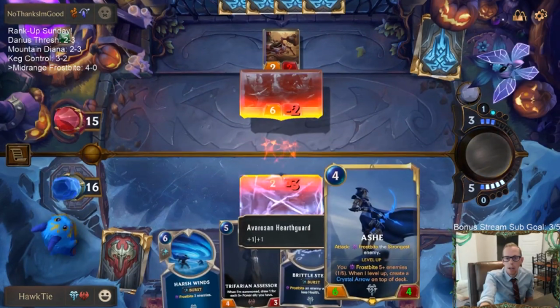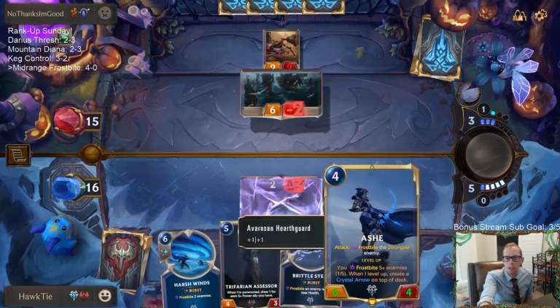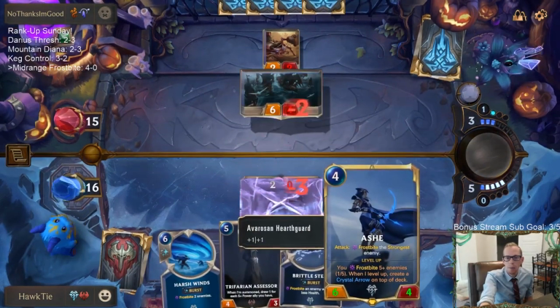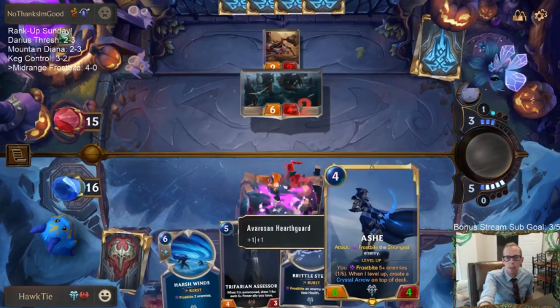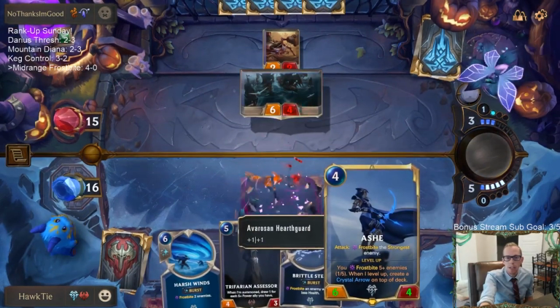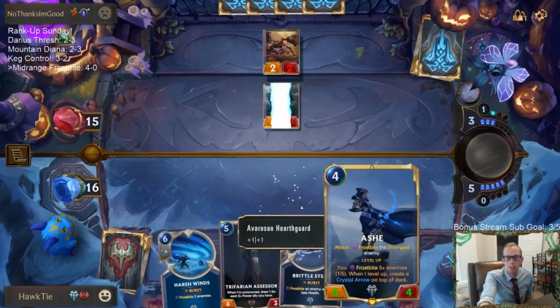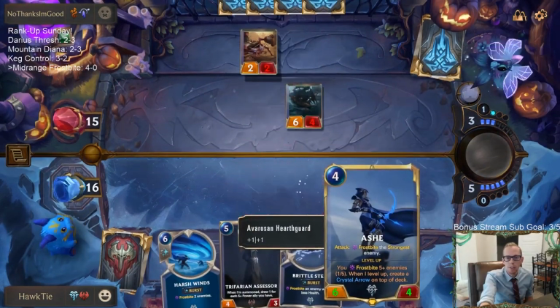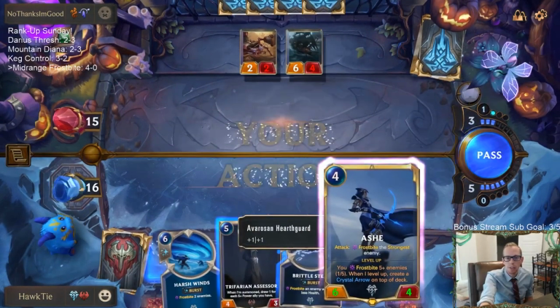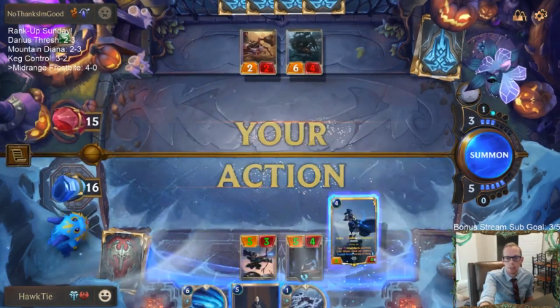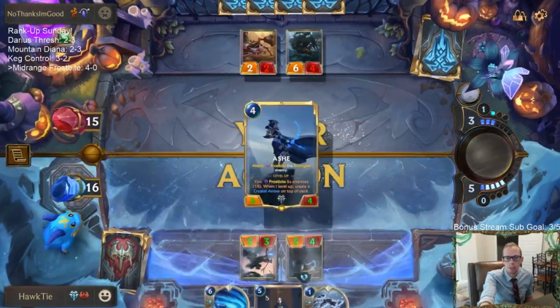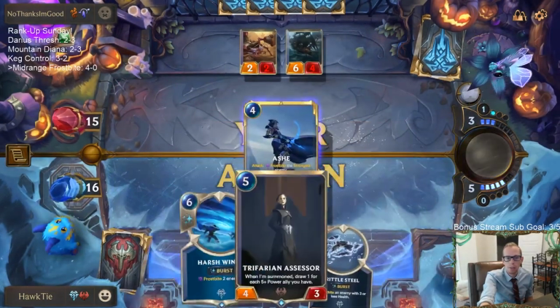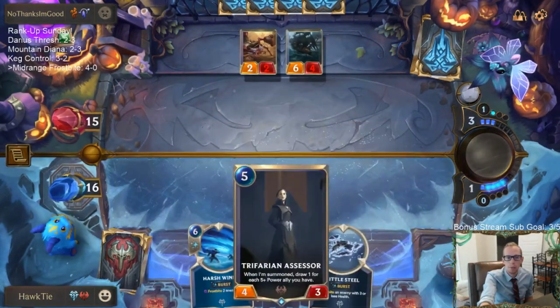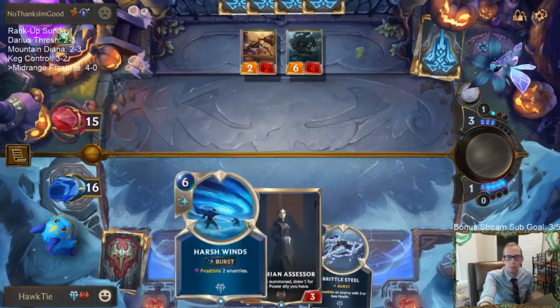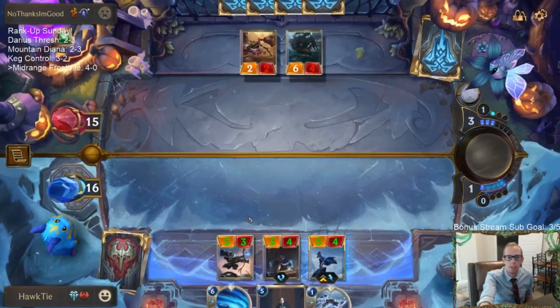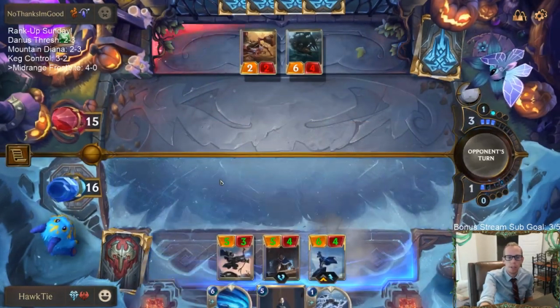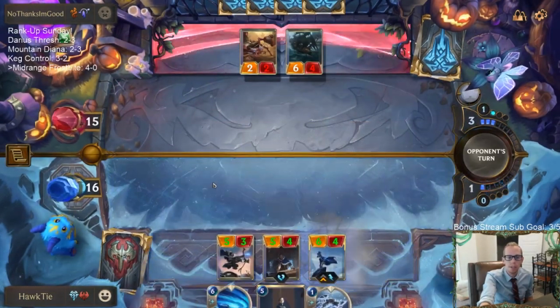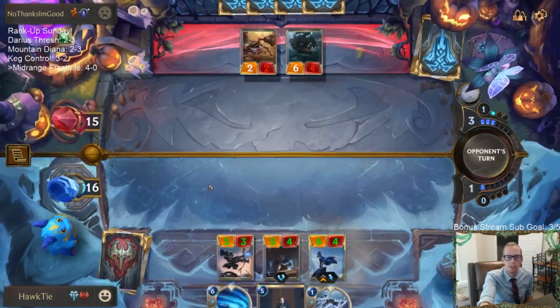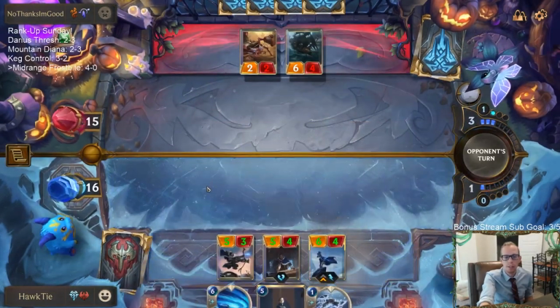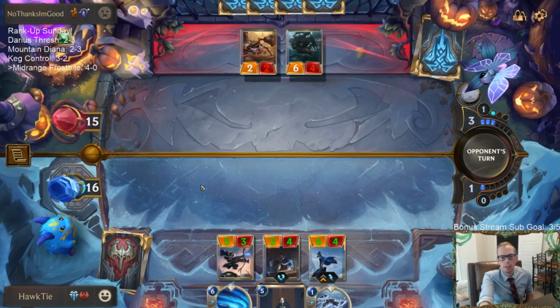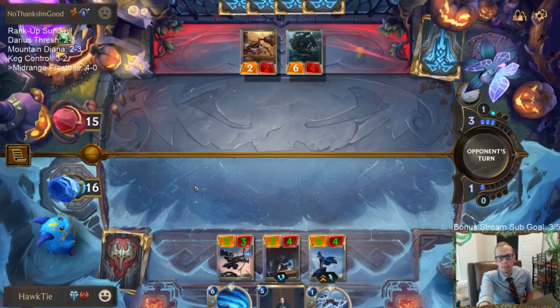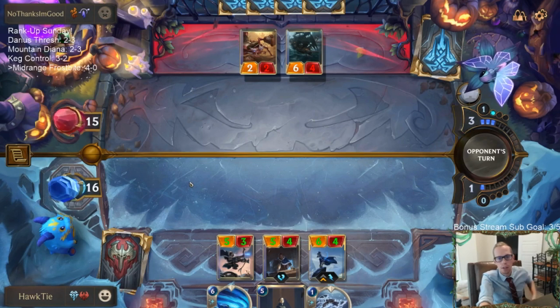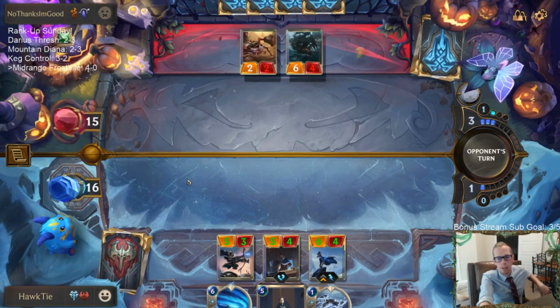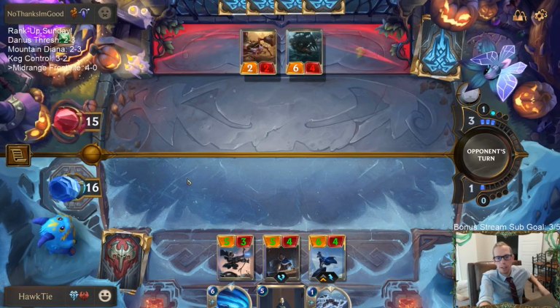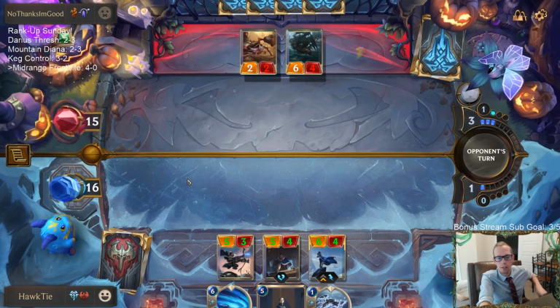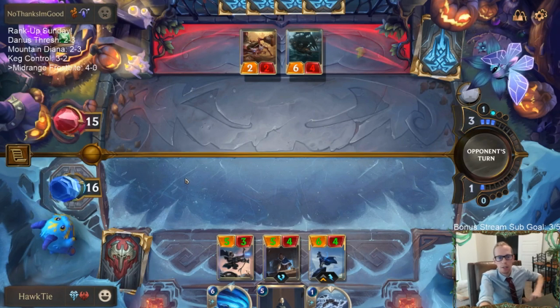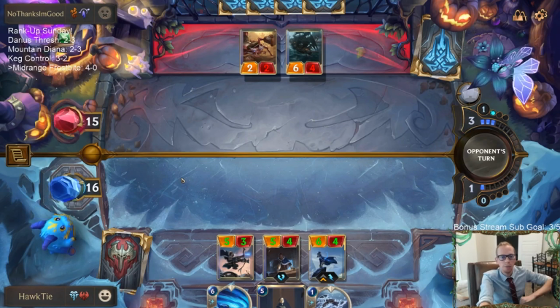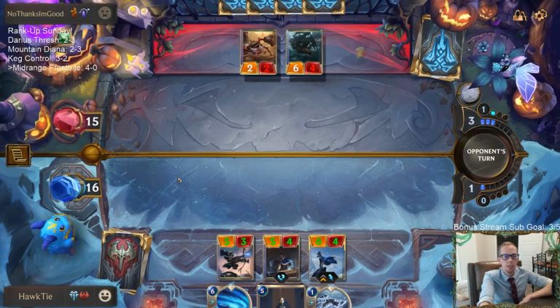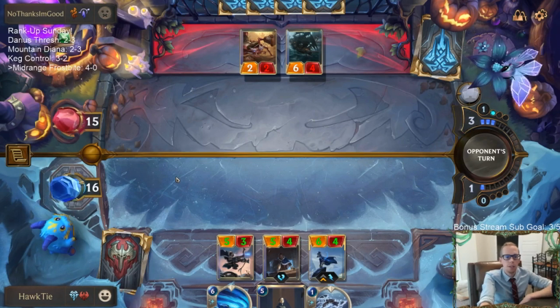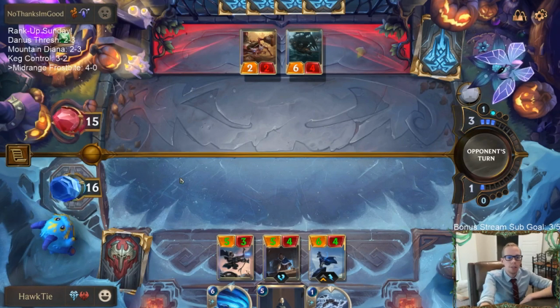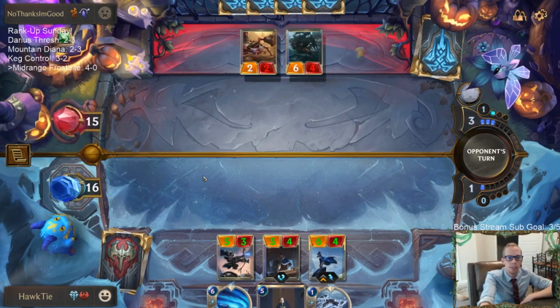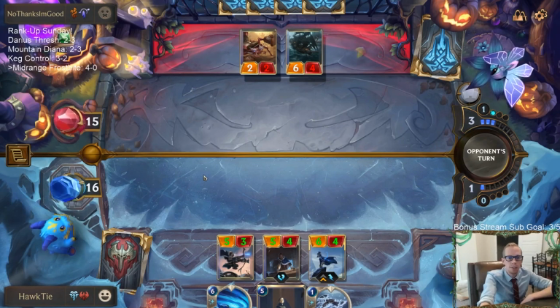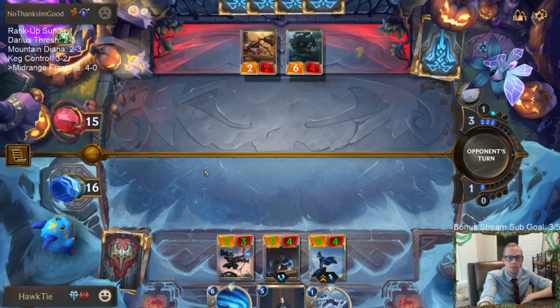I guess I want to play Ash first before Assessor to draw an additional card — make it a draw three instead of a draw two.